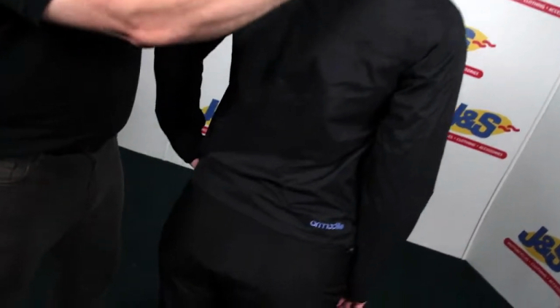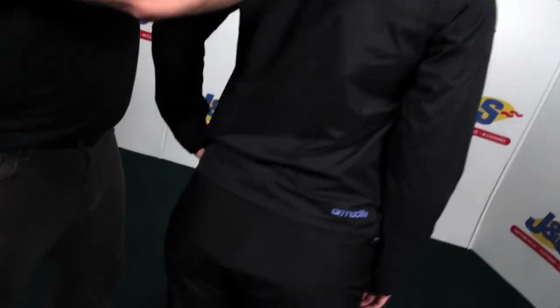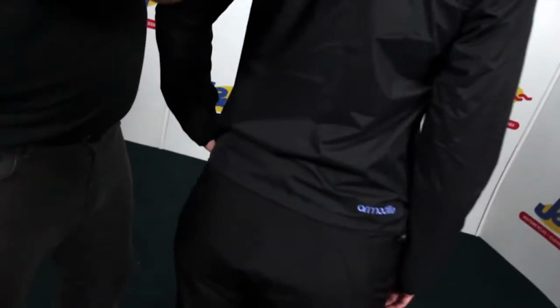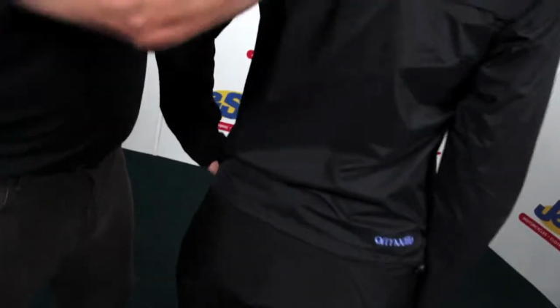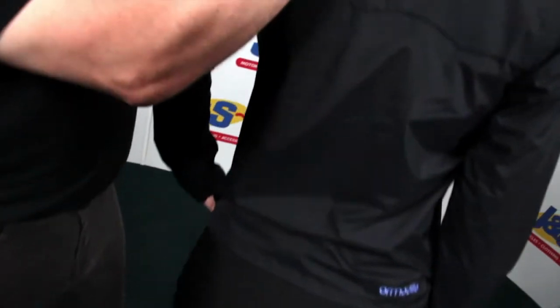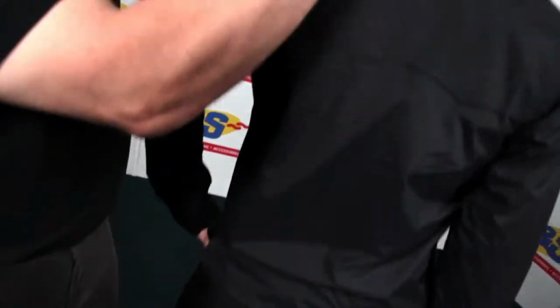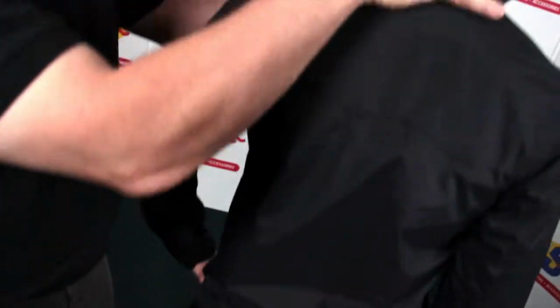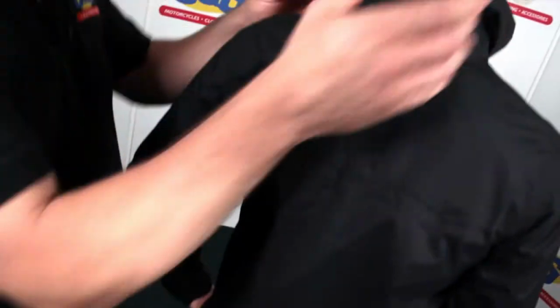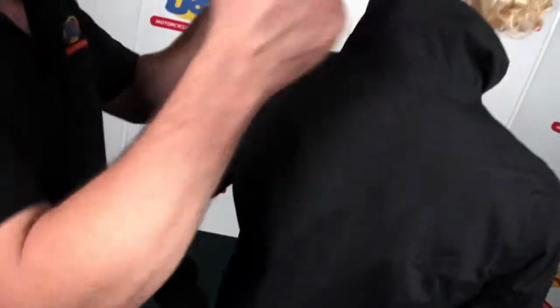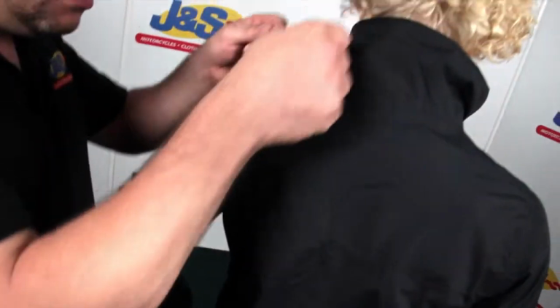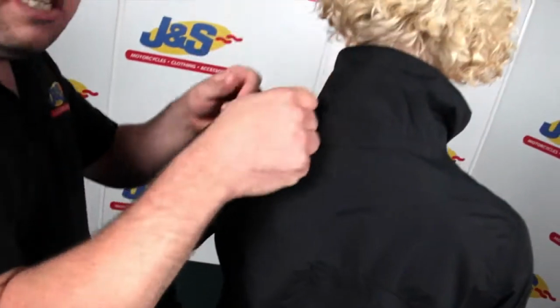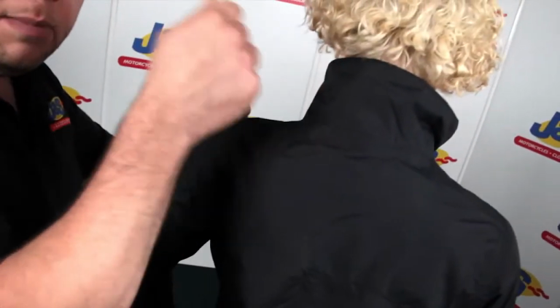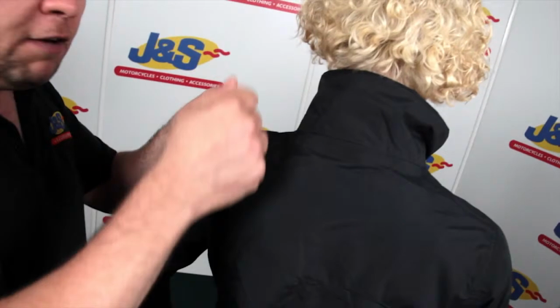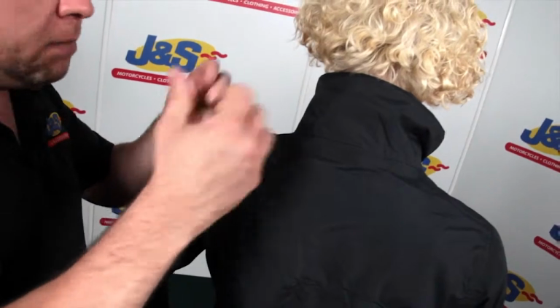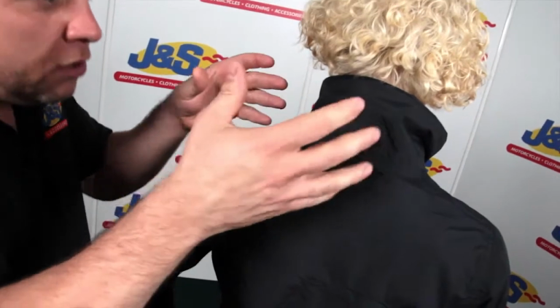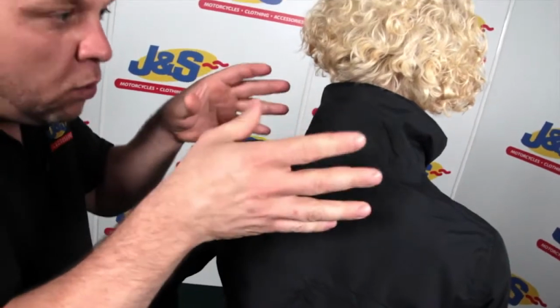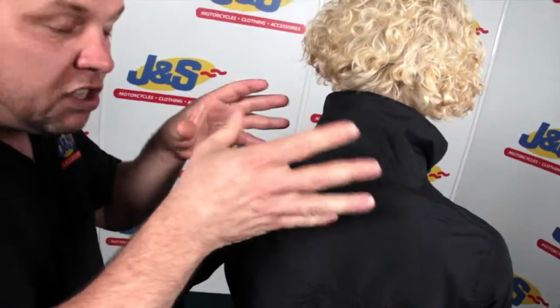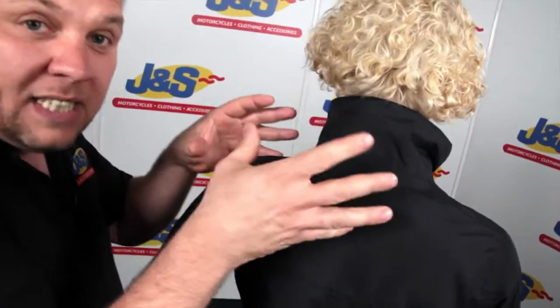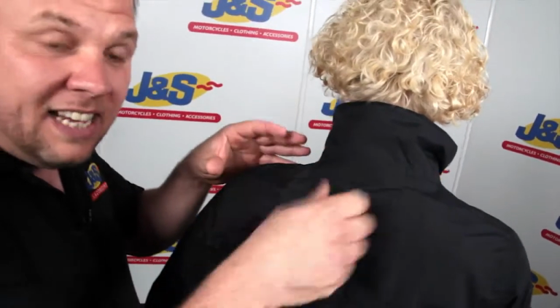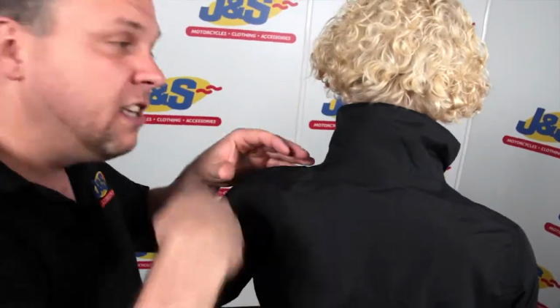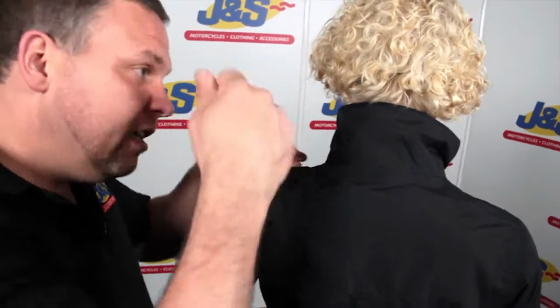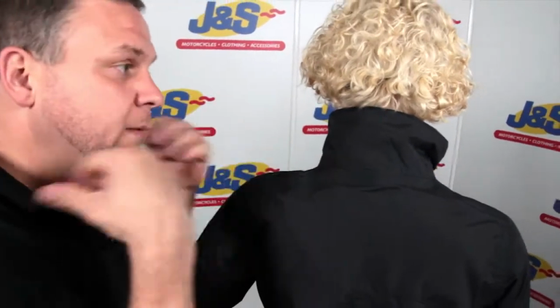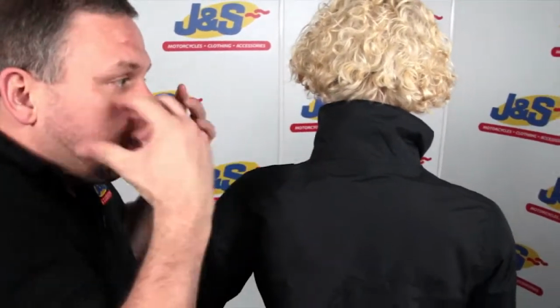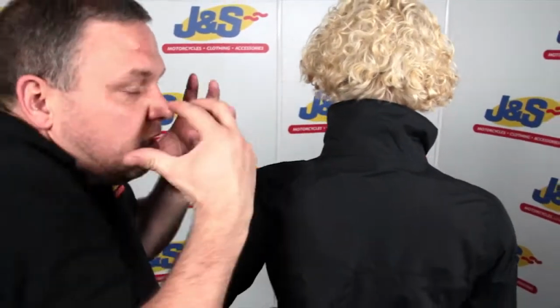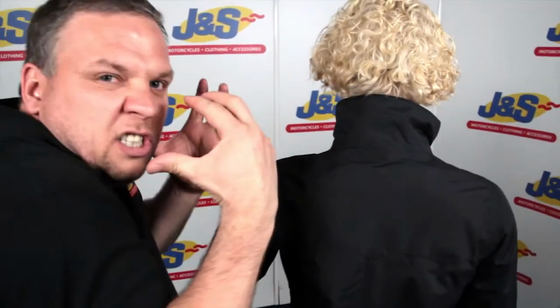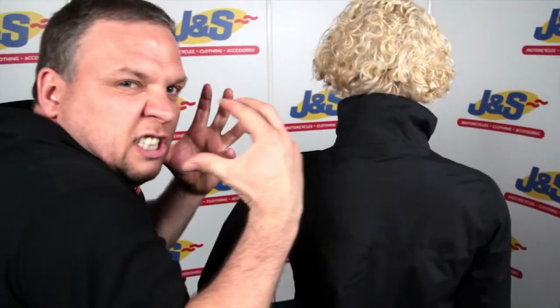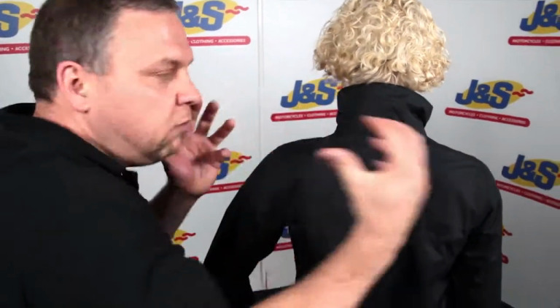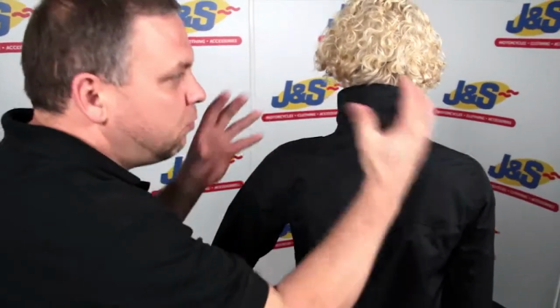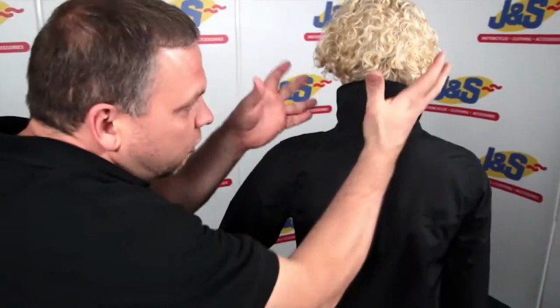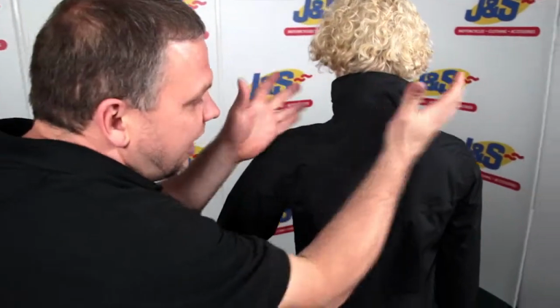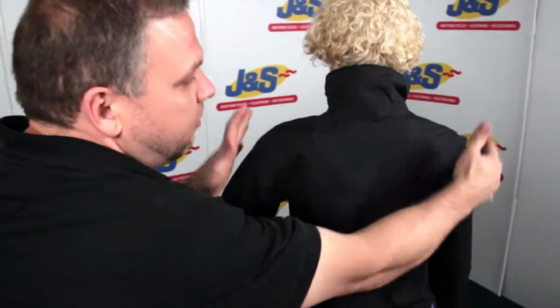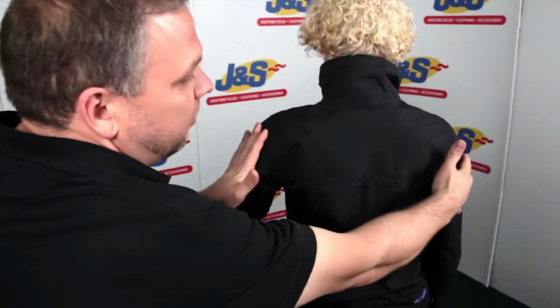It's got a nice high neck there so you can zip yourself up in the cooler summer days. Zip that up. You're nice and sealed up when you've got your helmet on.